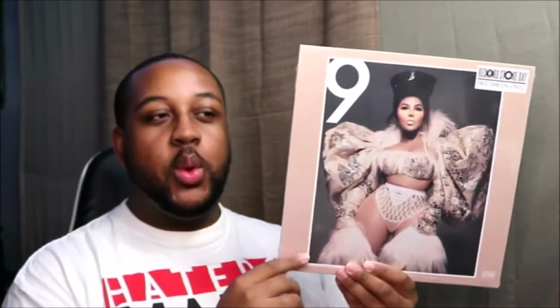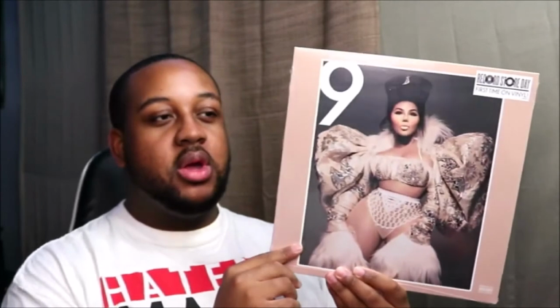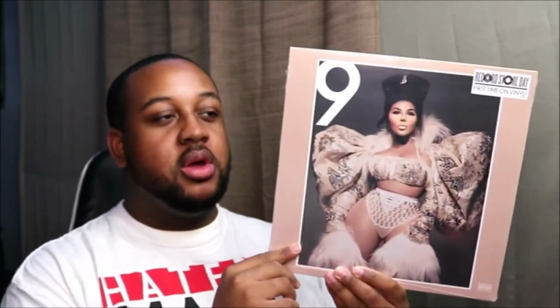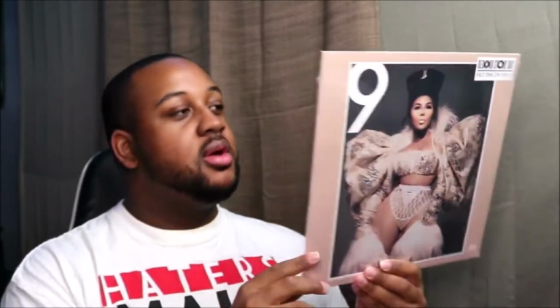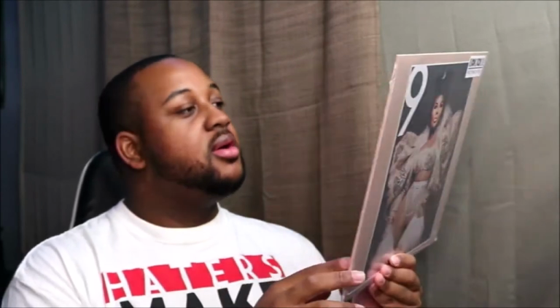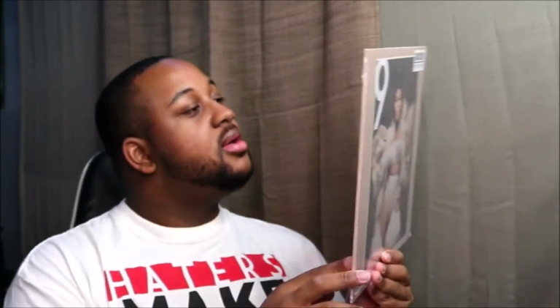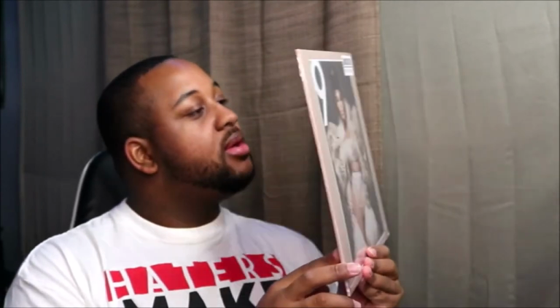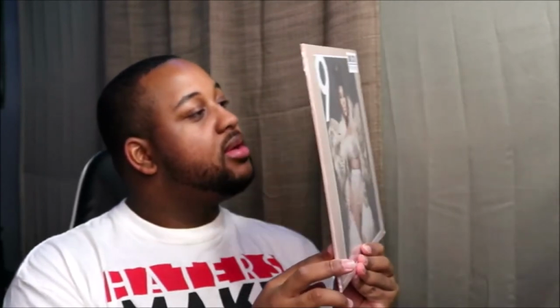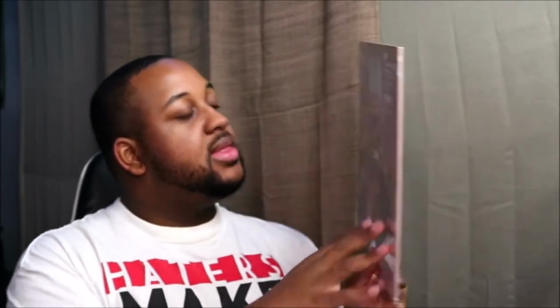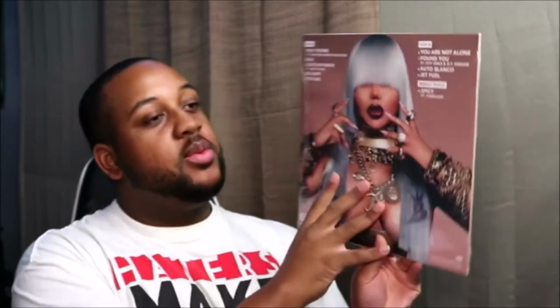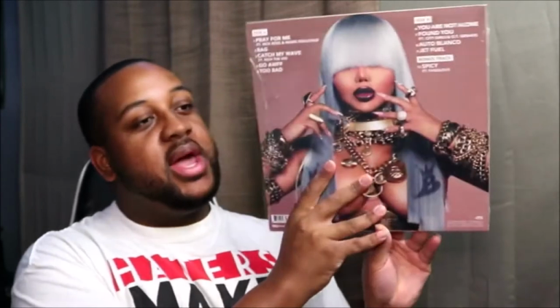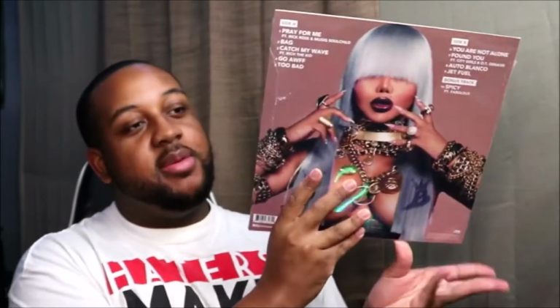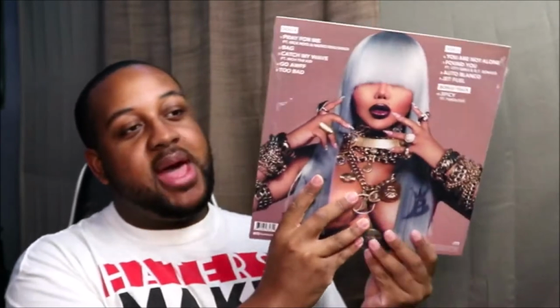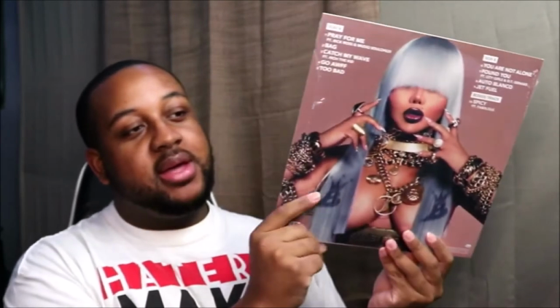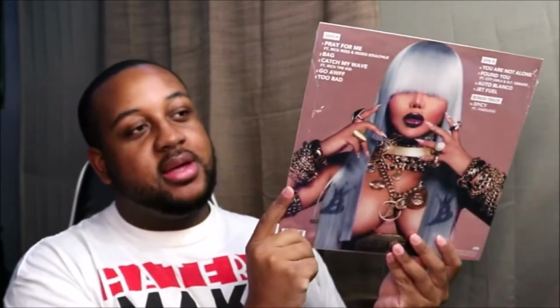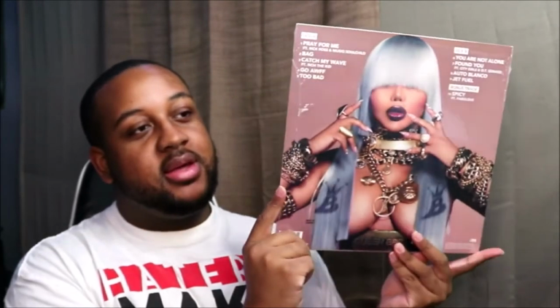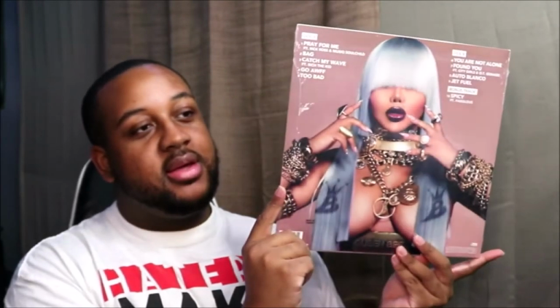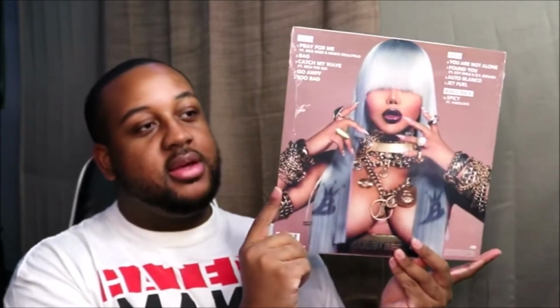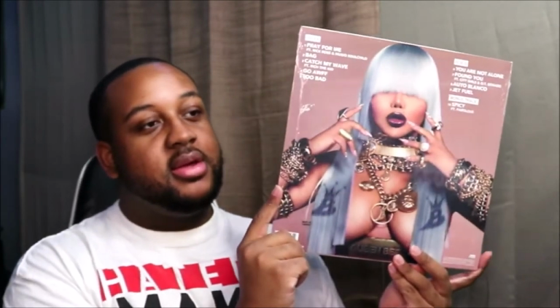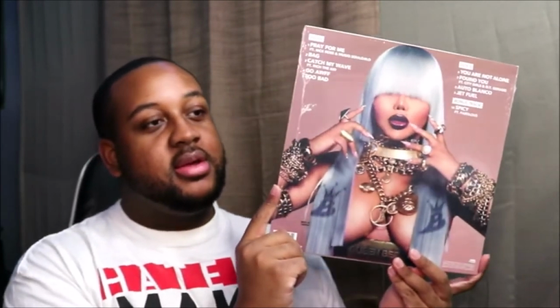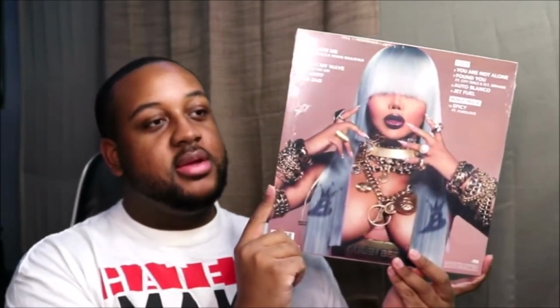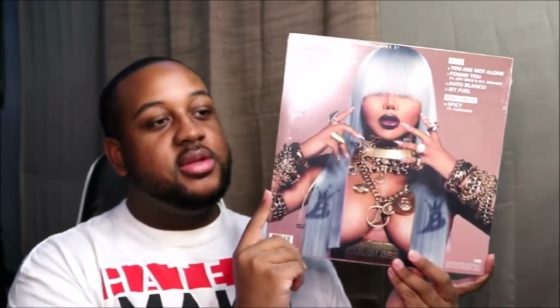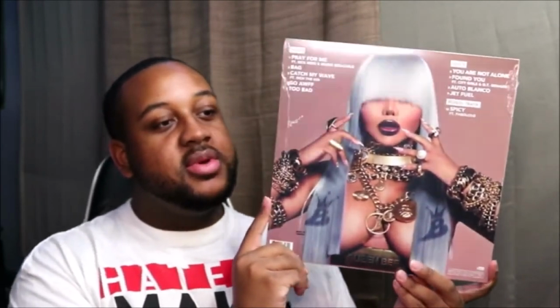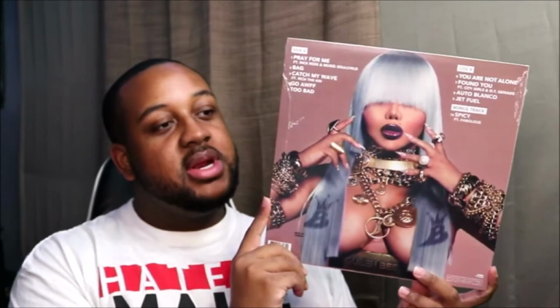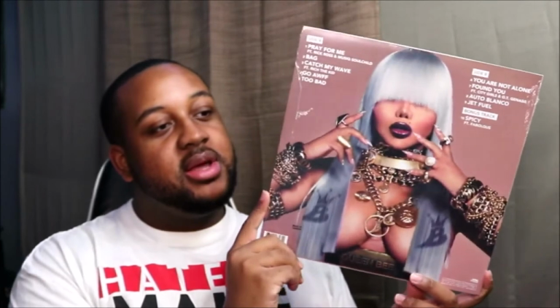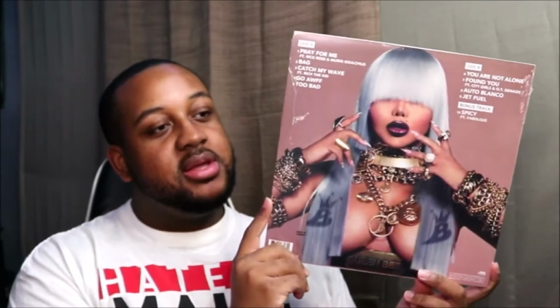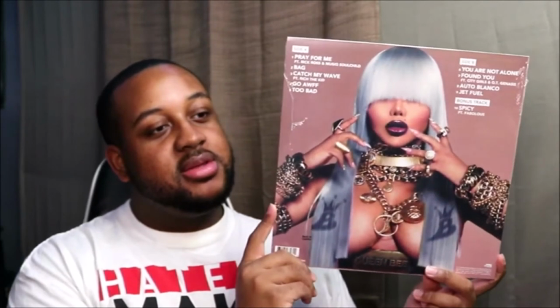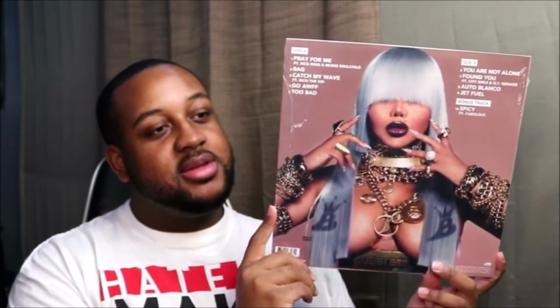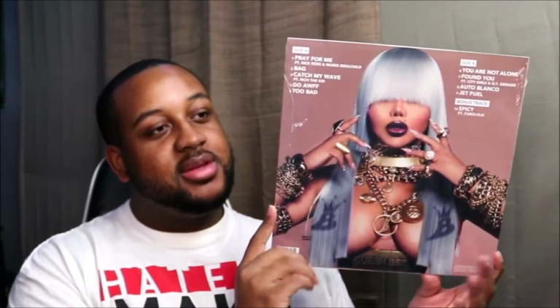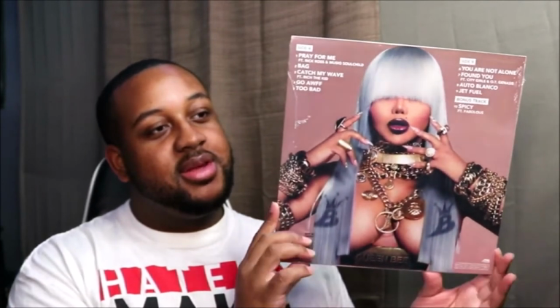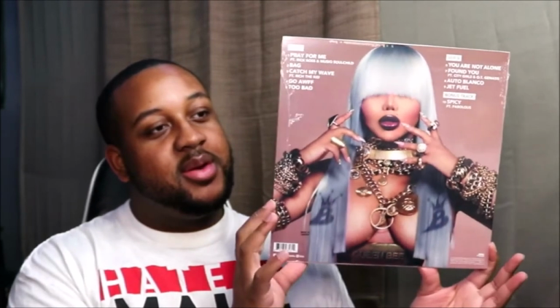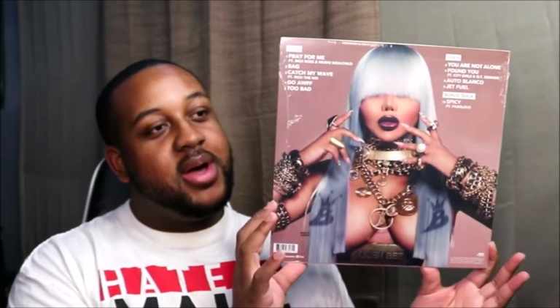Then we have the back — this is really nice. Wow.